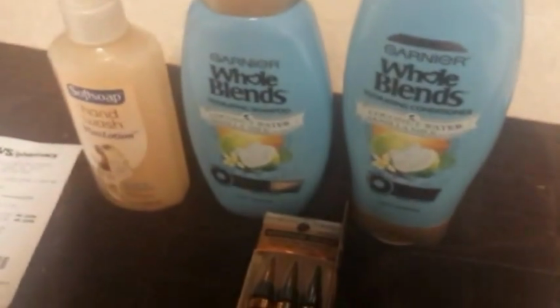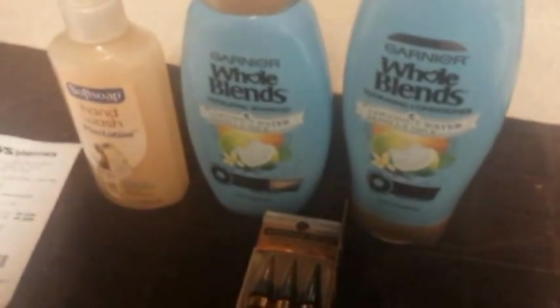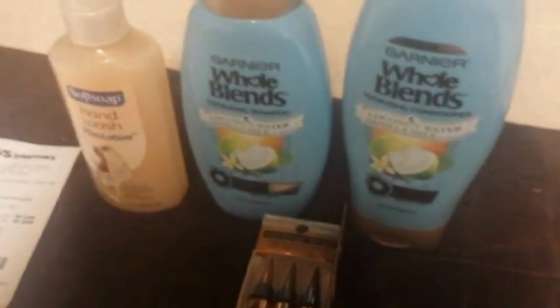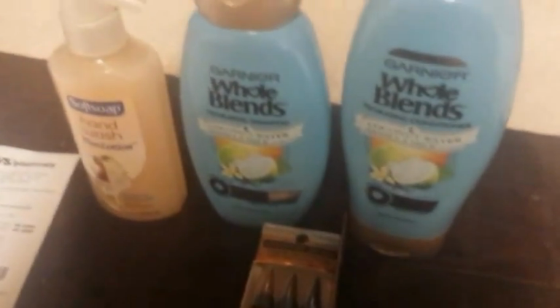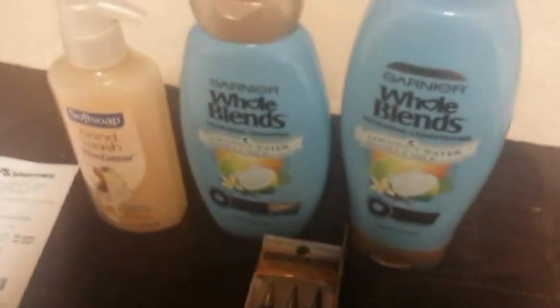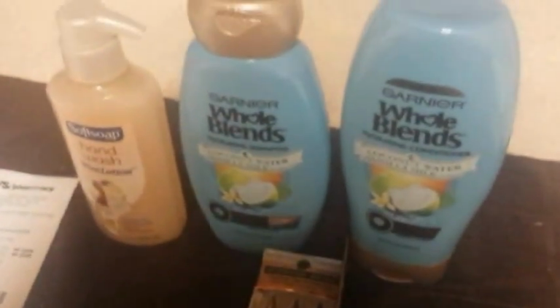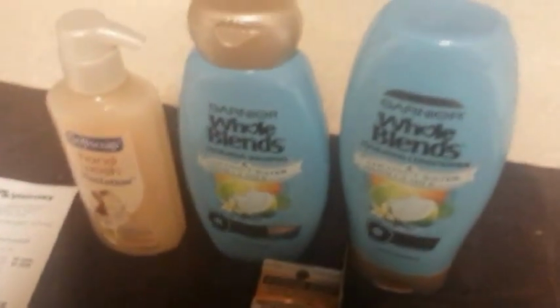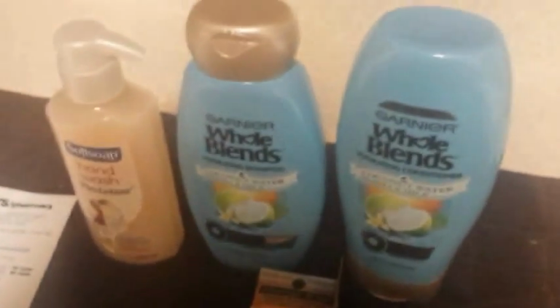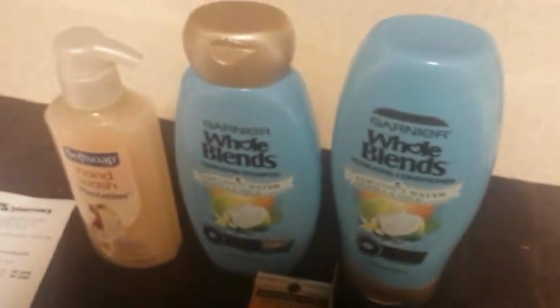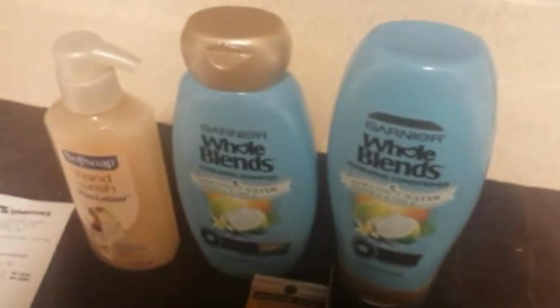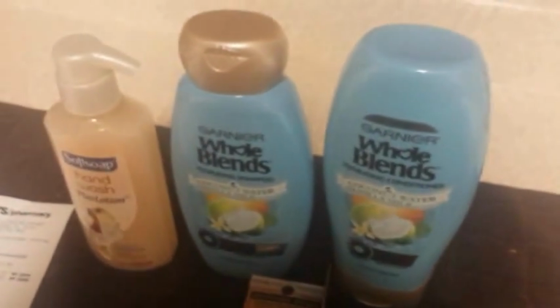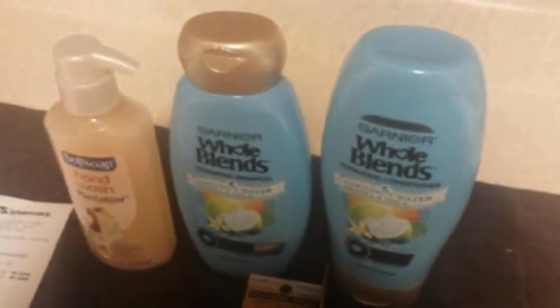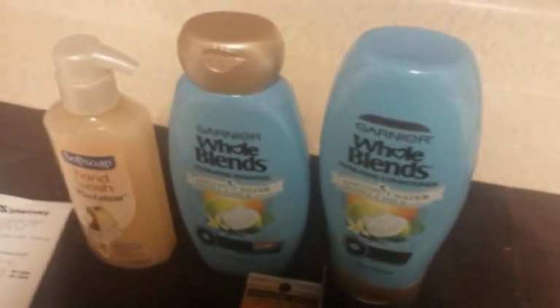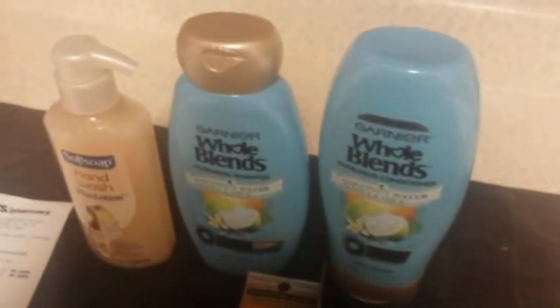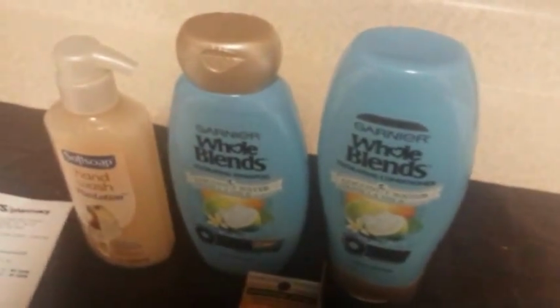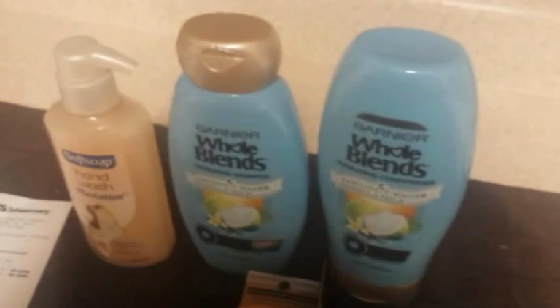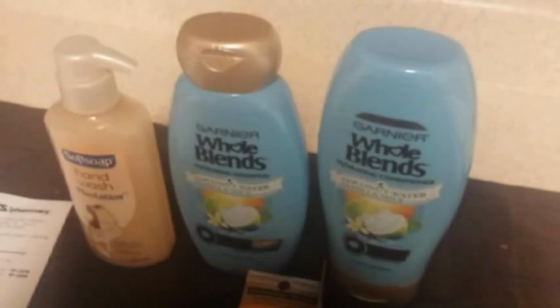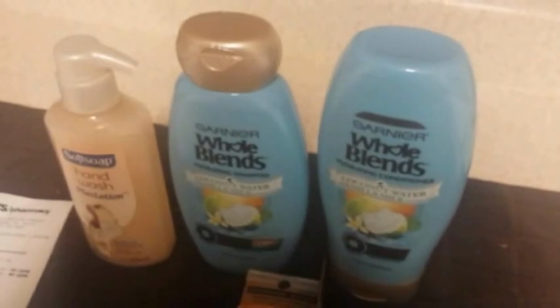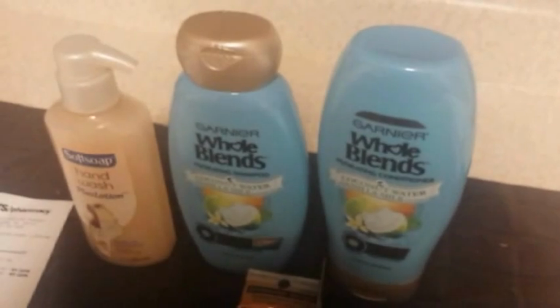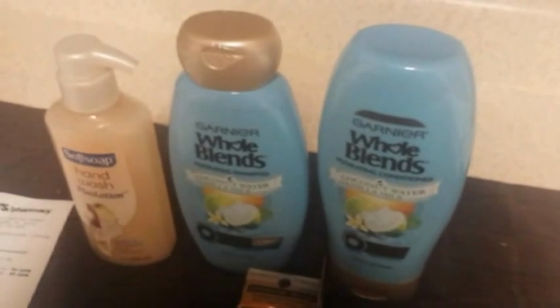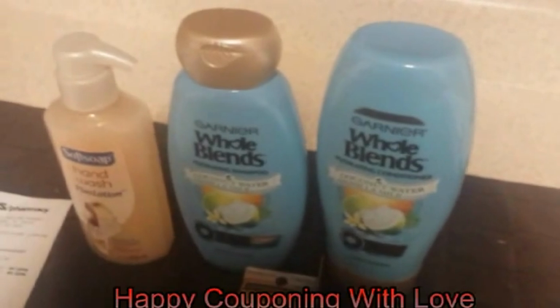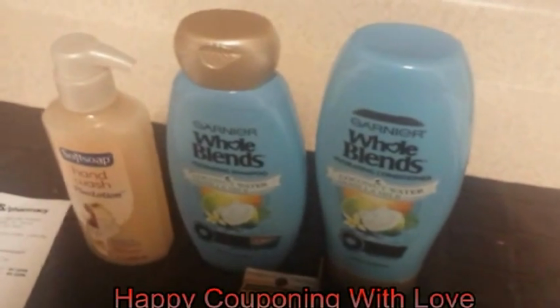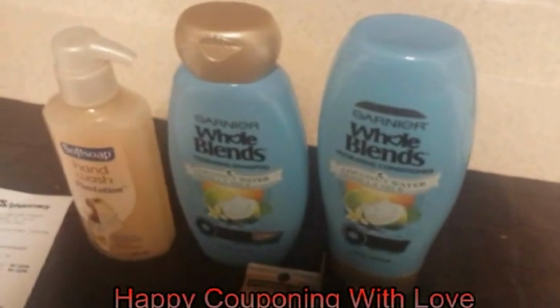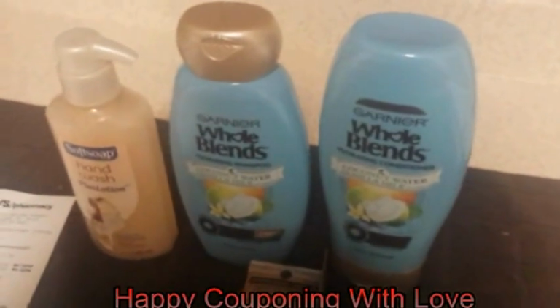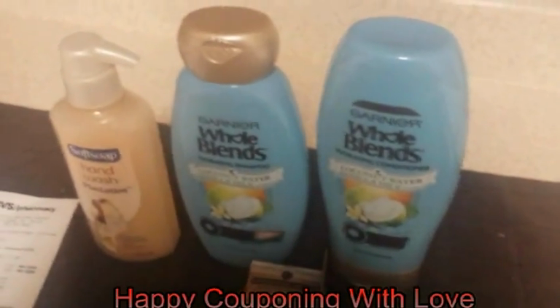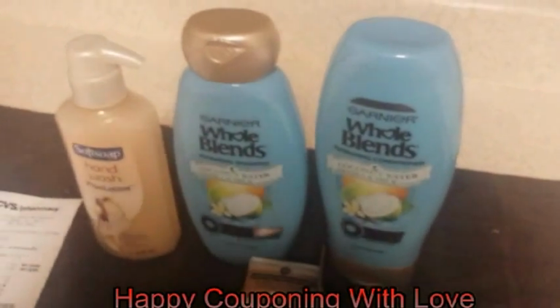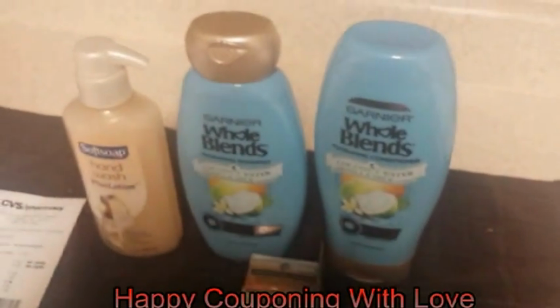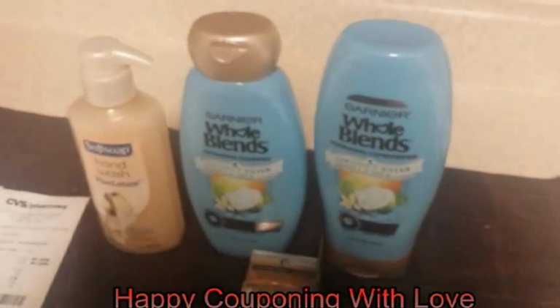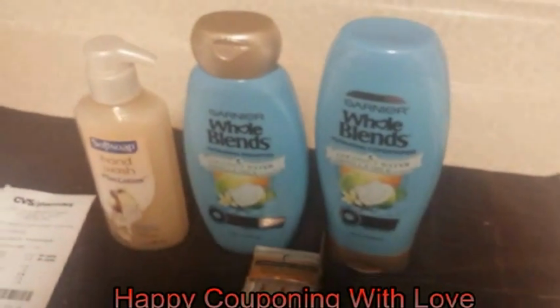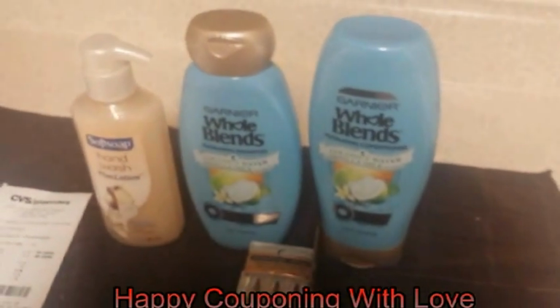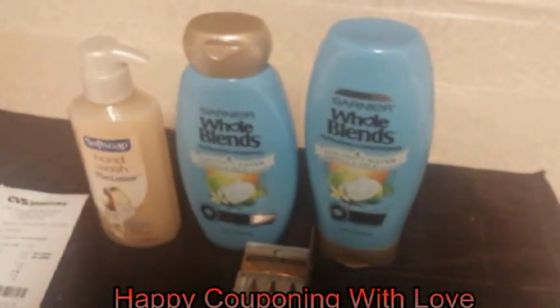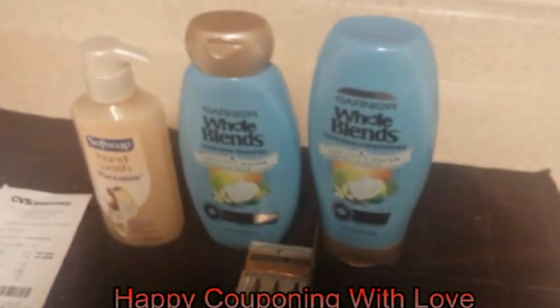That's going to be it! Thank you so much for watching. Please don't forget to like and subscribe, and happy couponing — with love, bye!